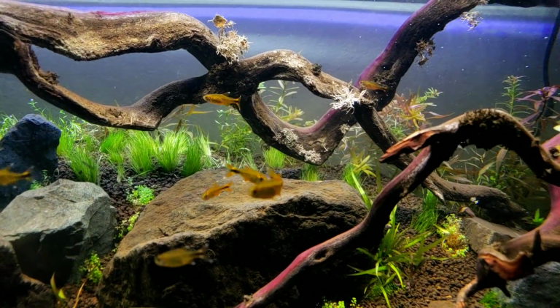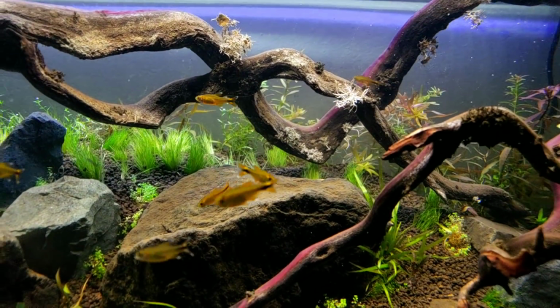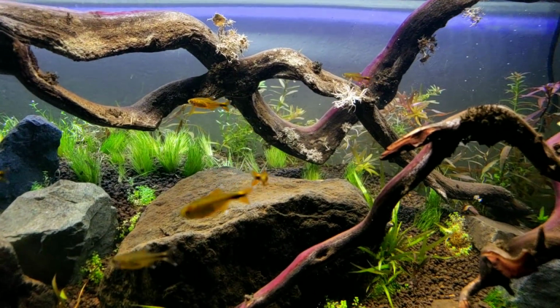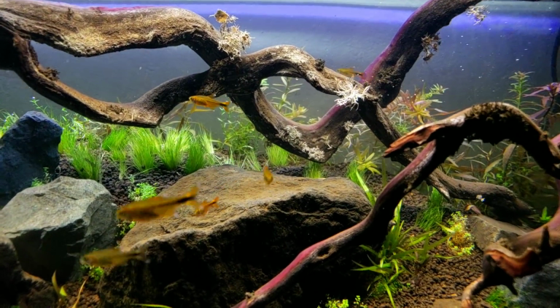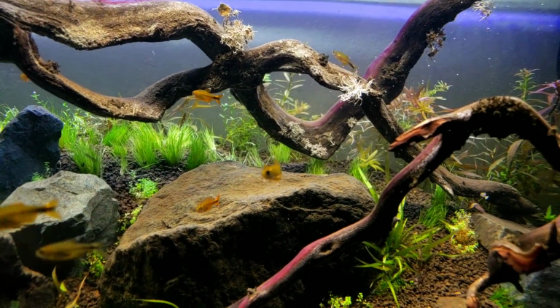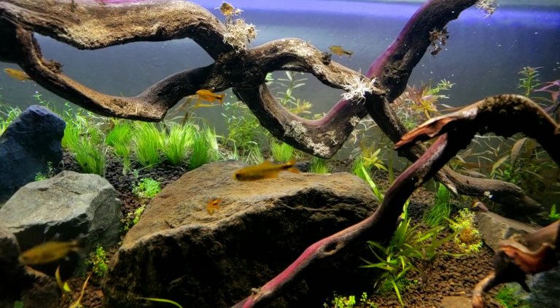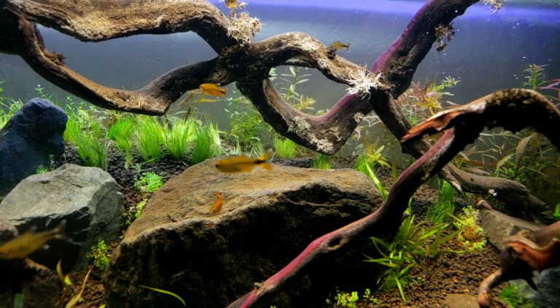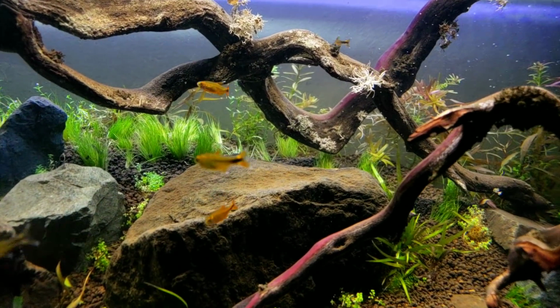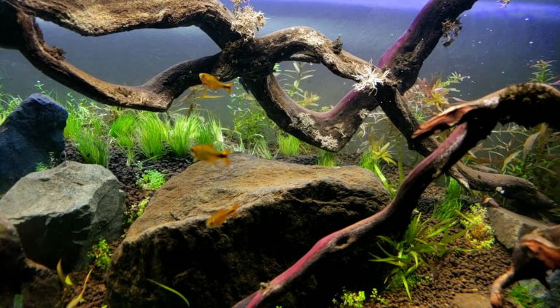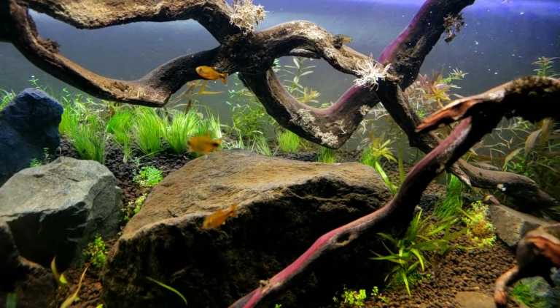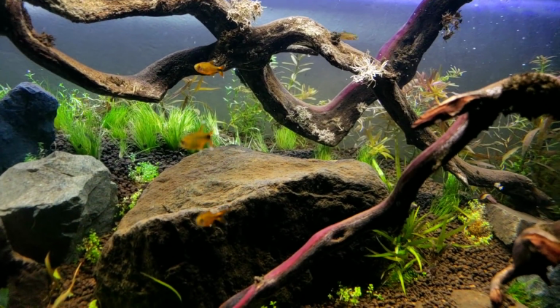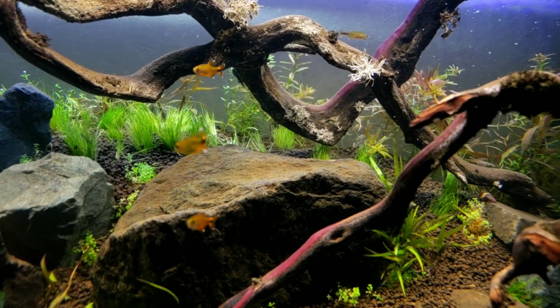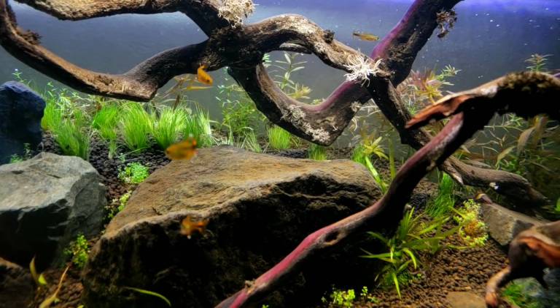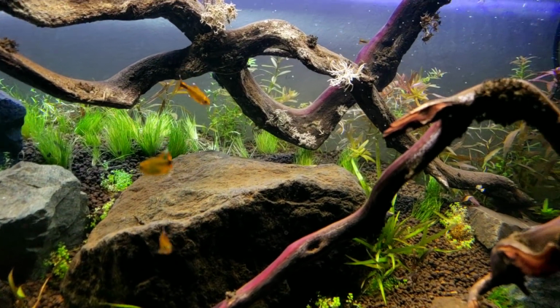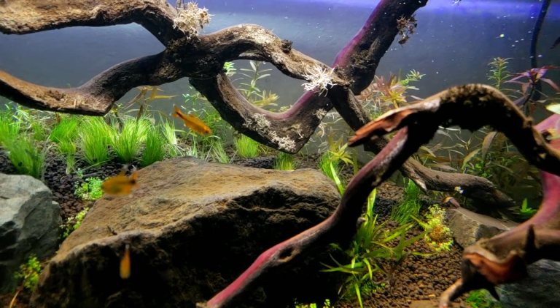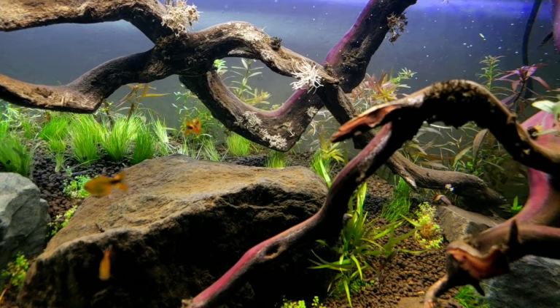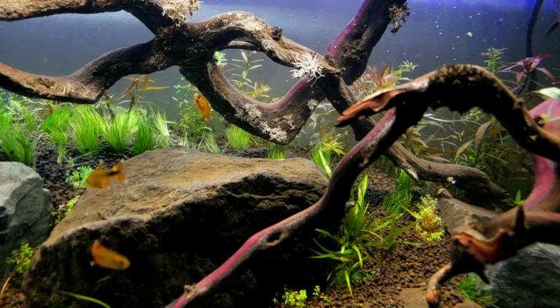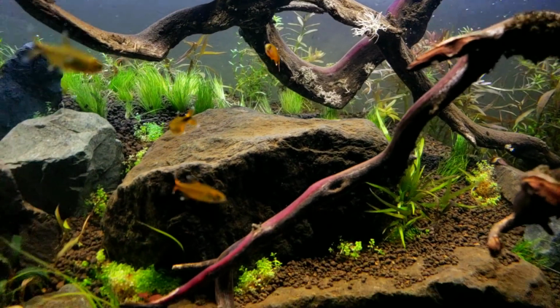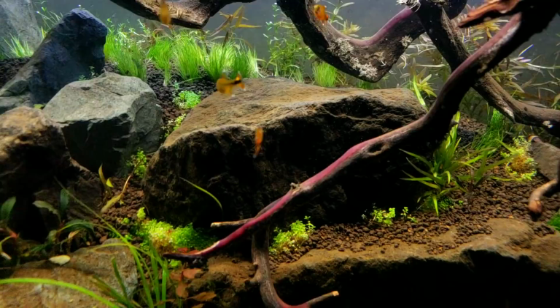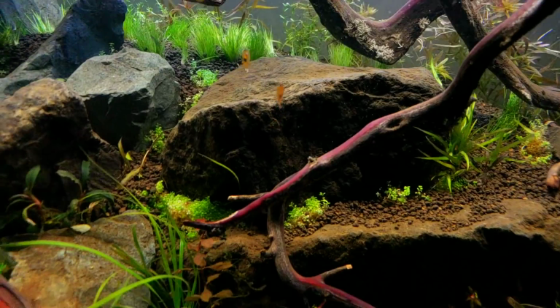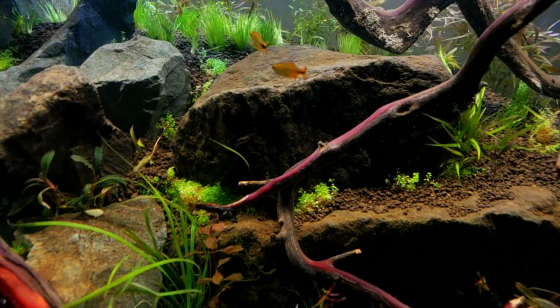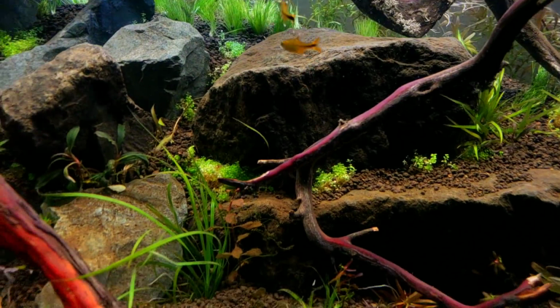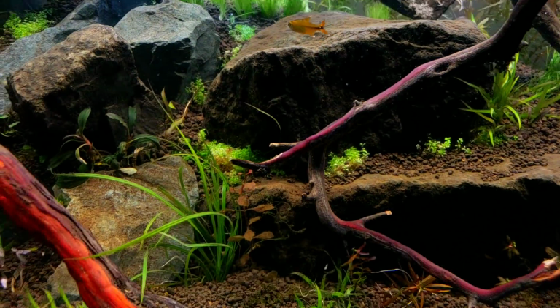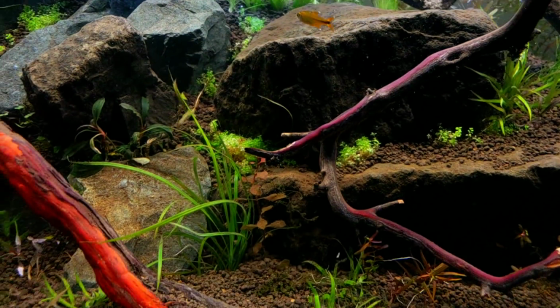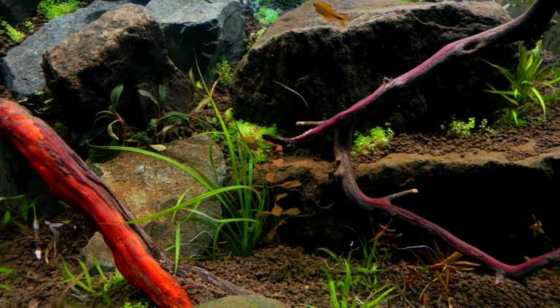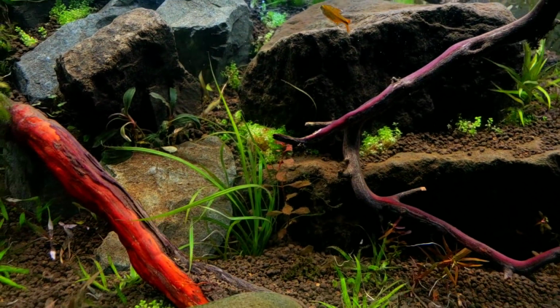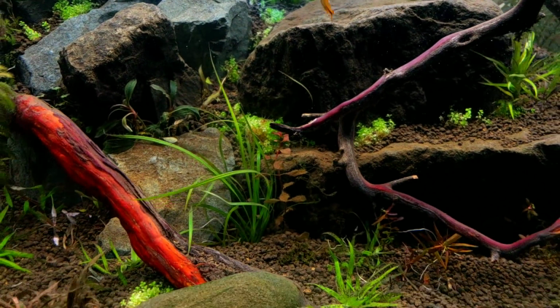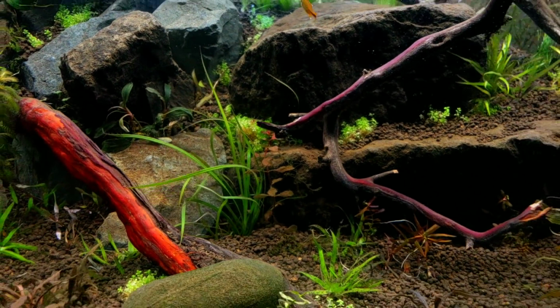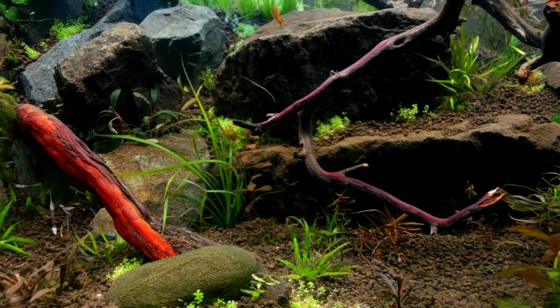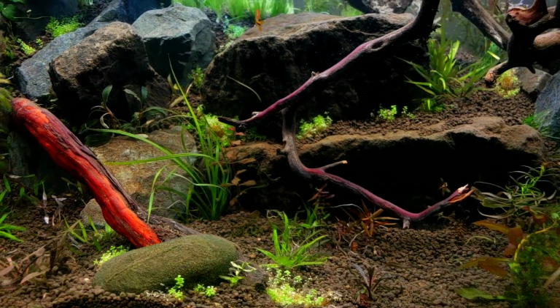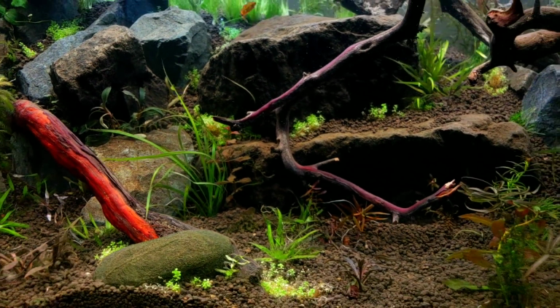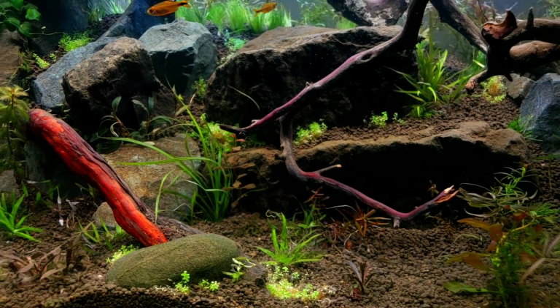We're getting pearling going on just from the ADA aqua soil, two filters, and lots and lots of light. We've got two Fluval 3.0s on here and they've been running all day.